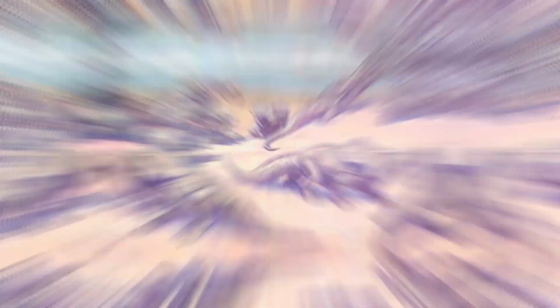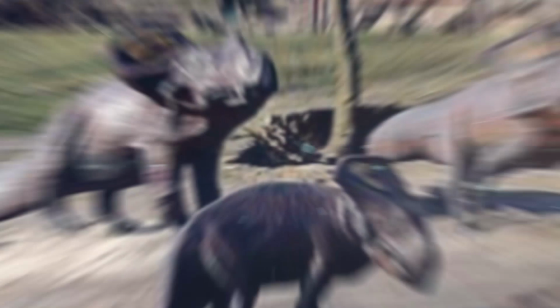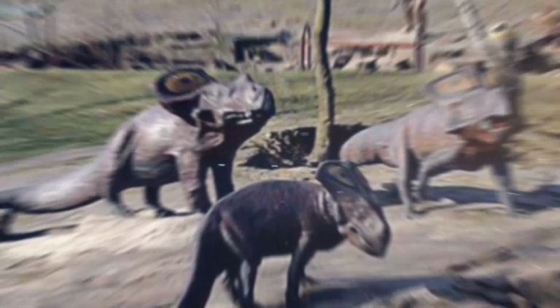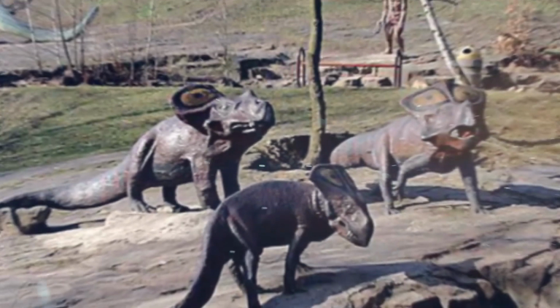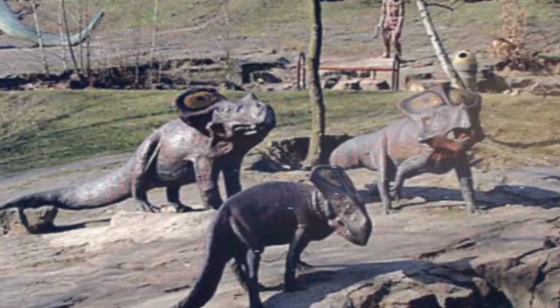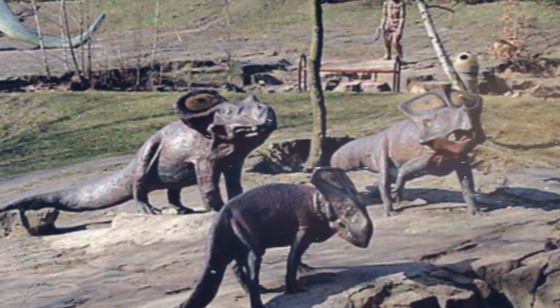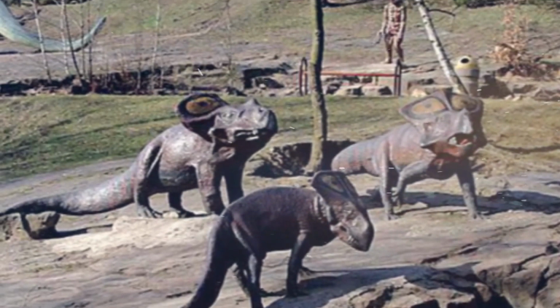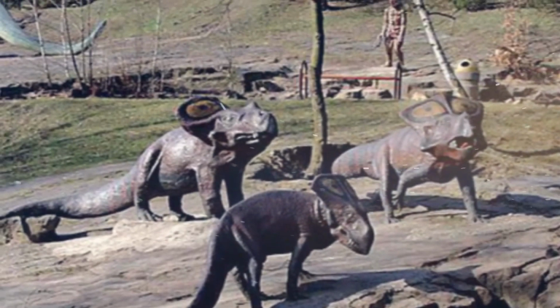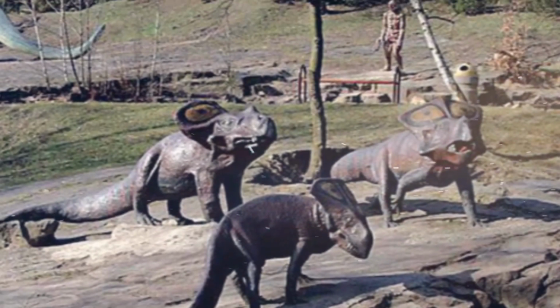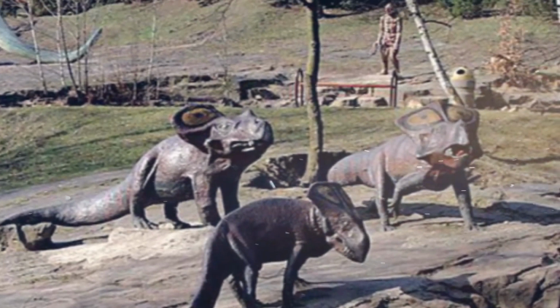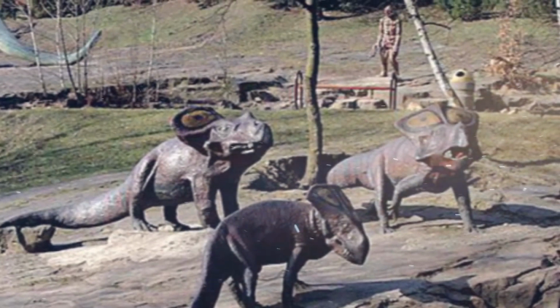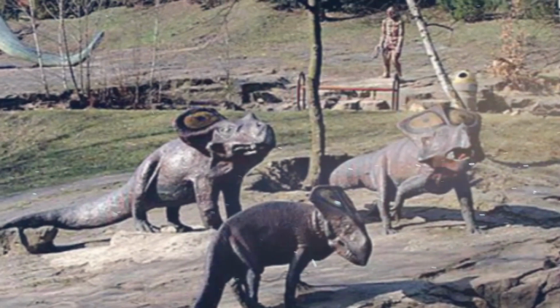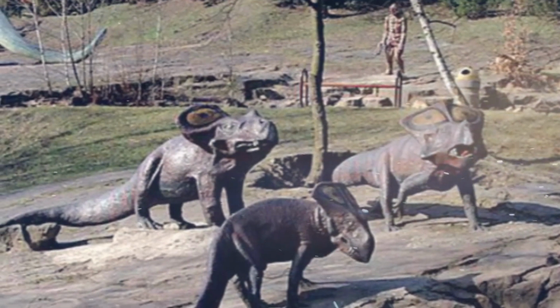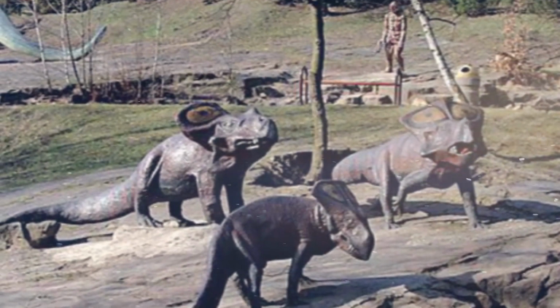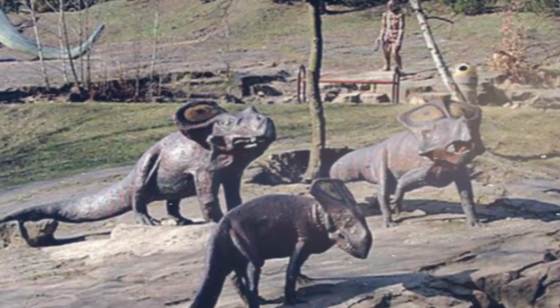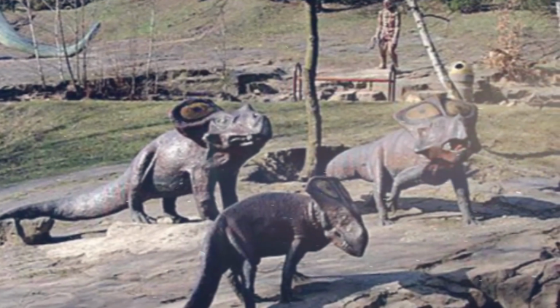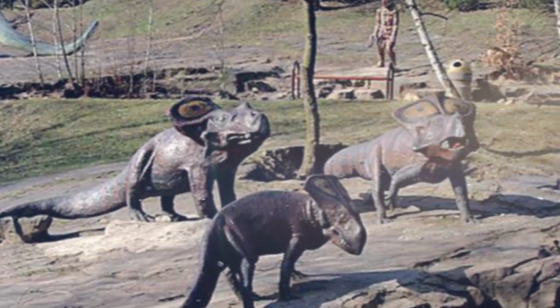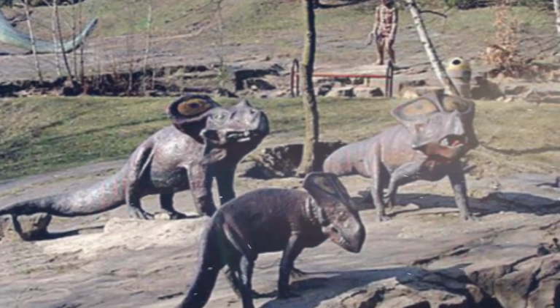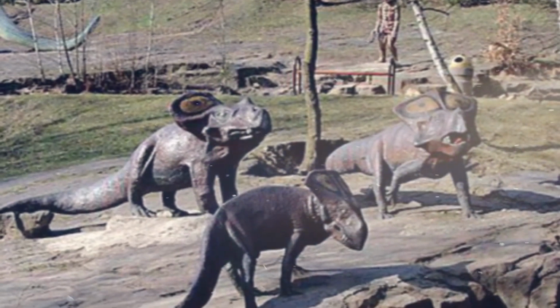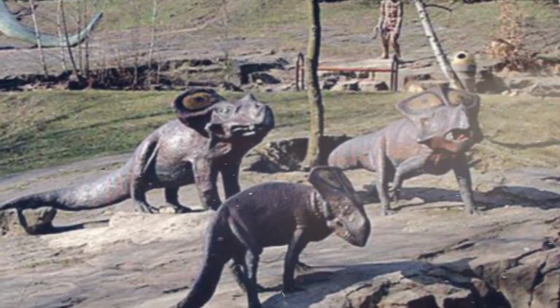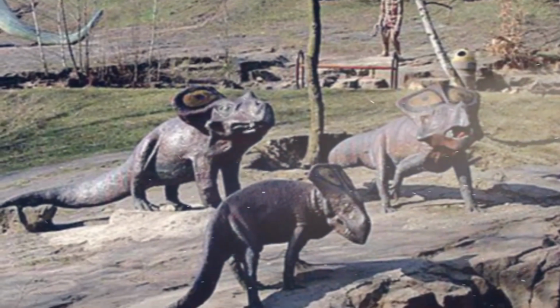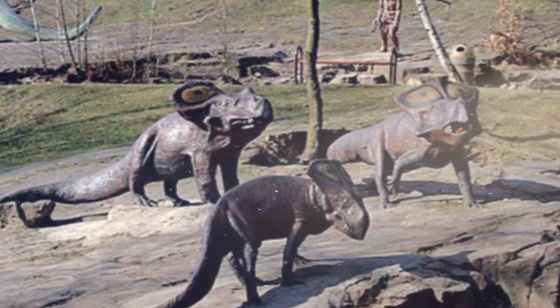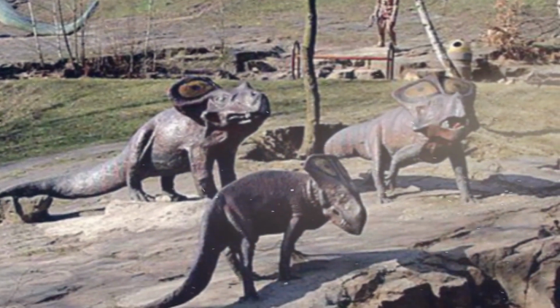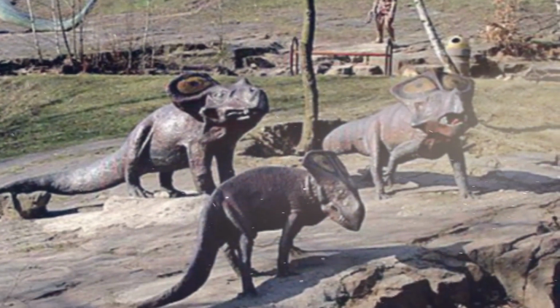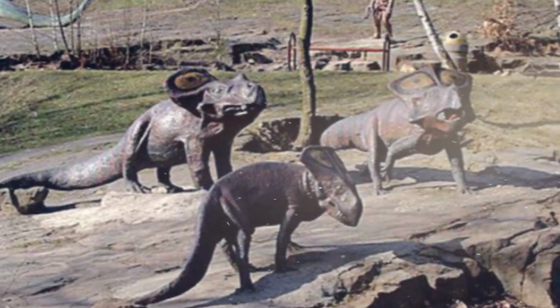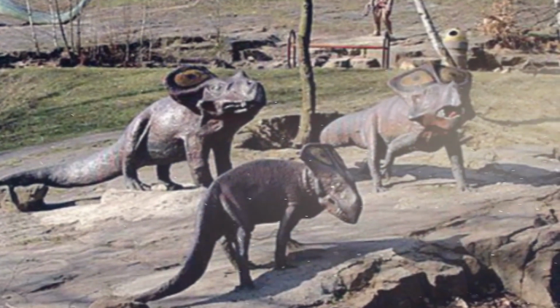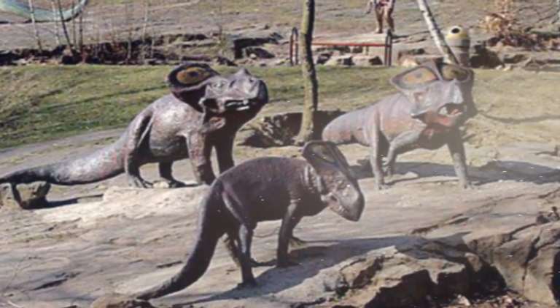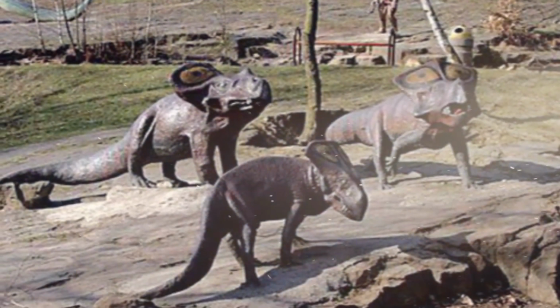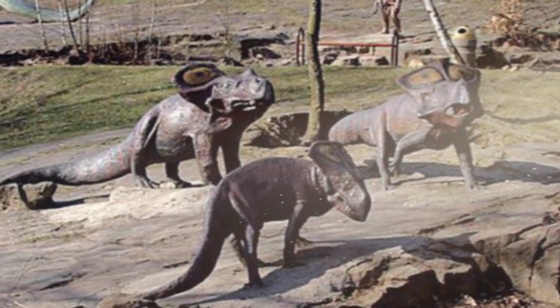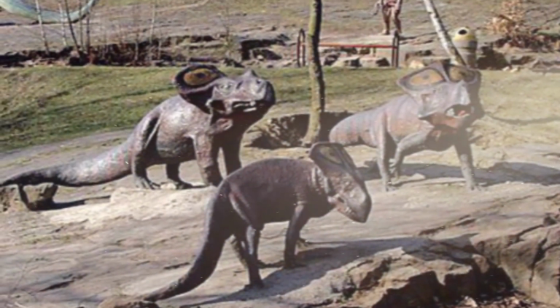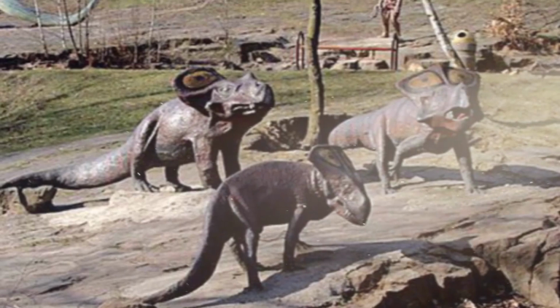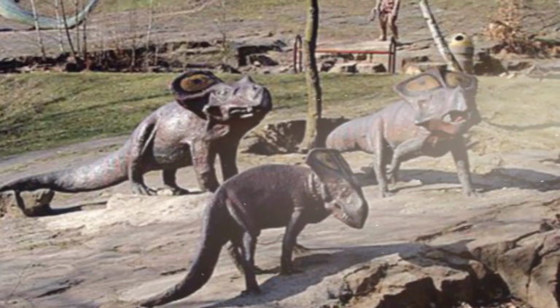What we thought to be true can turn out to be entirely different from the reality these creatures lived.